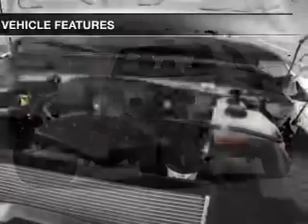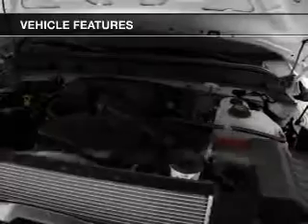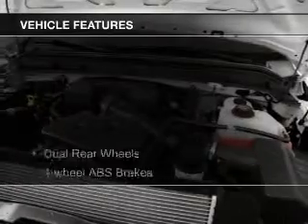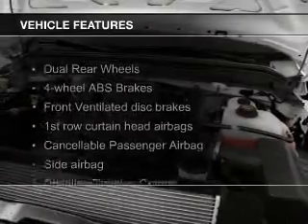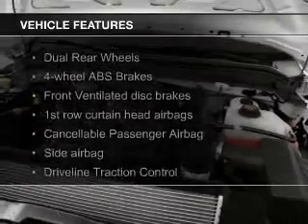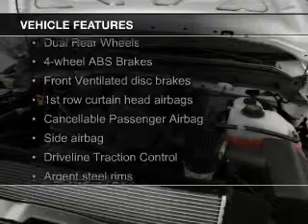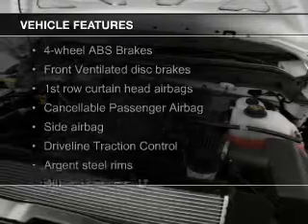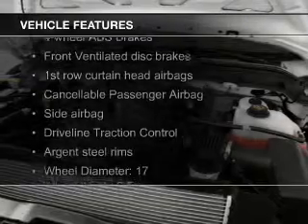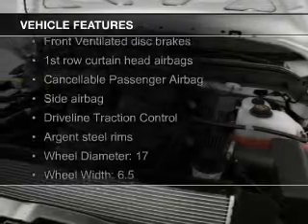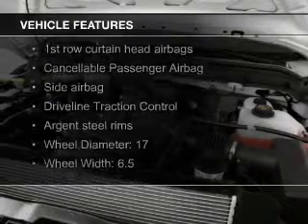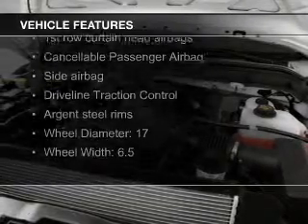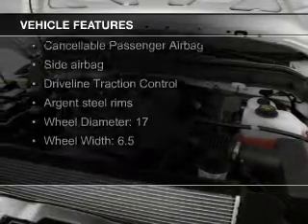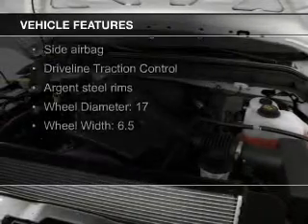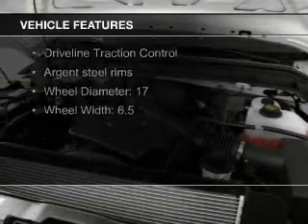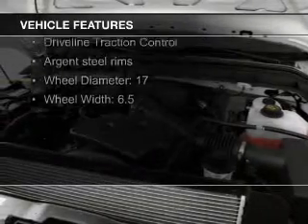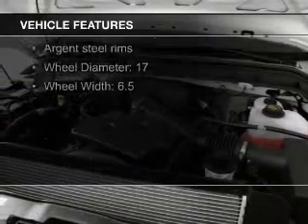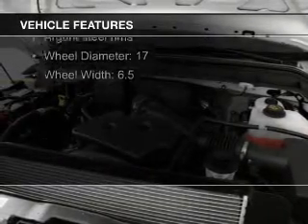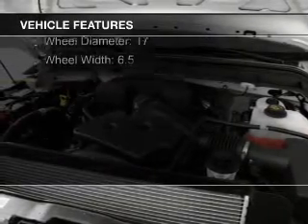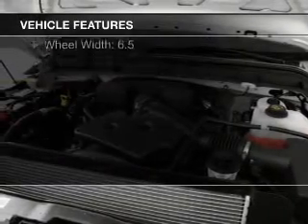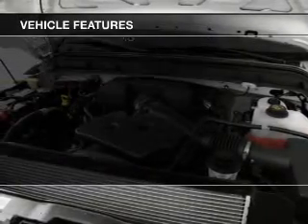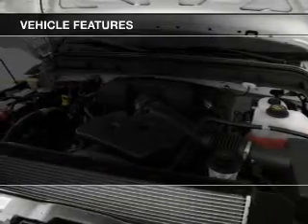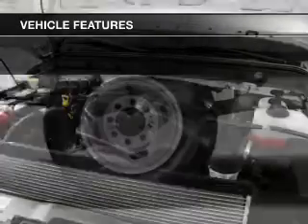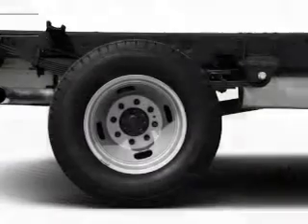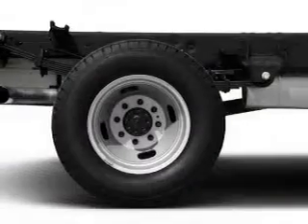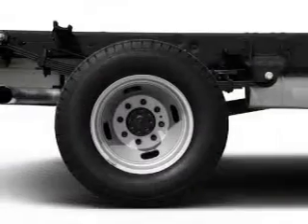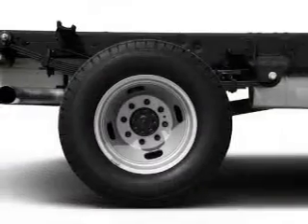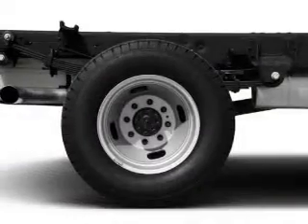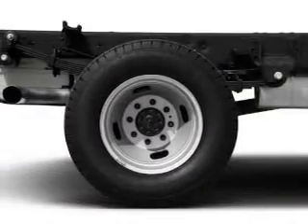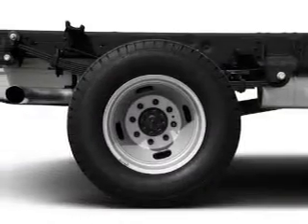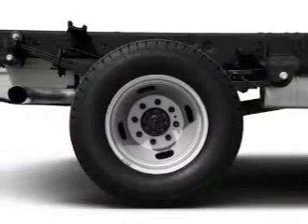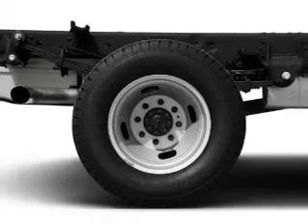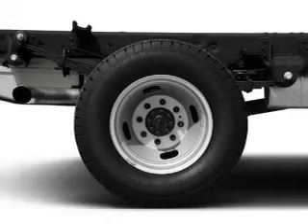The features include tilt-and-telescopic steering wheel, split rear seats, air conditioning, and power steering.